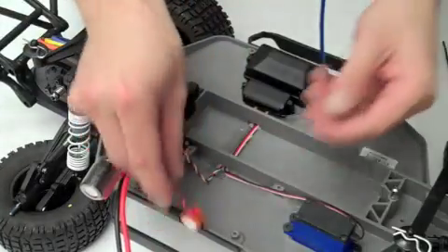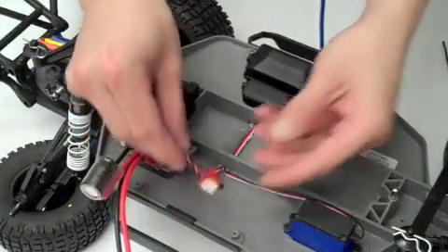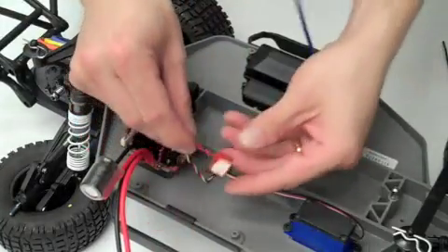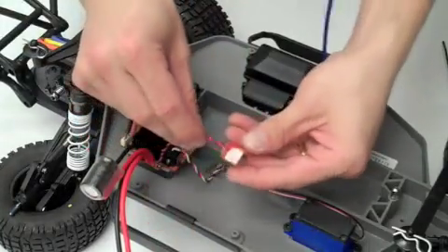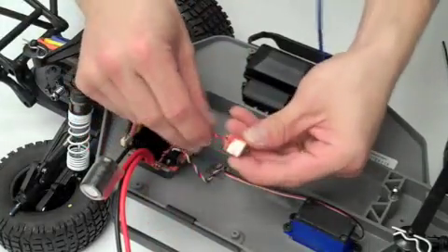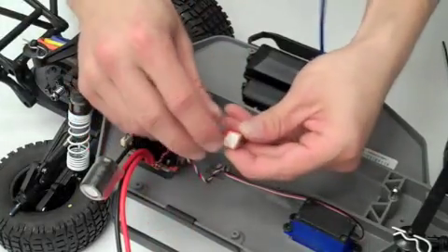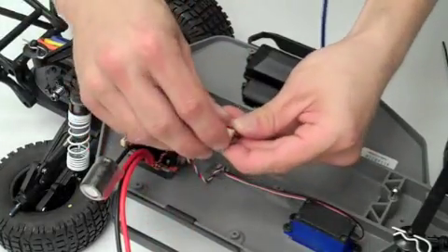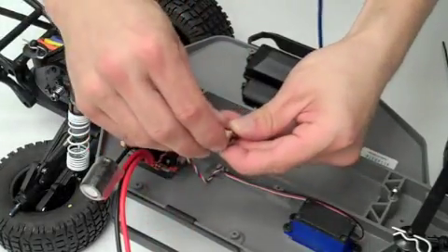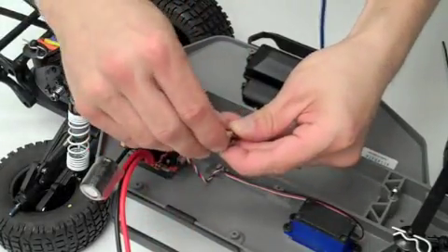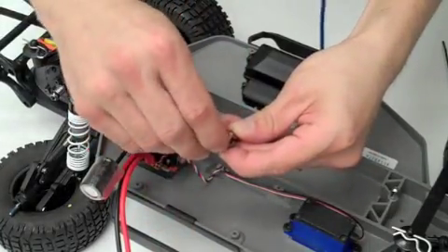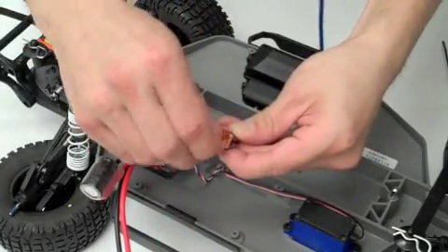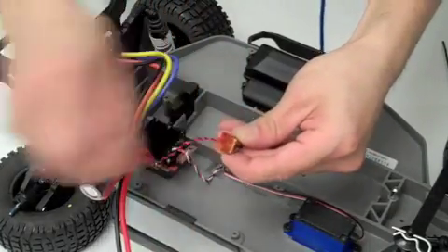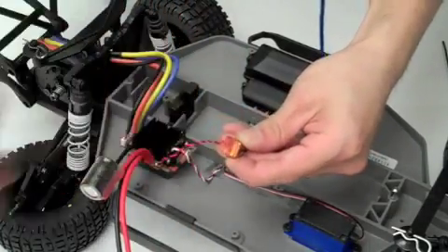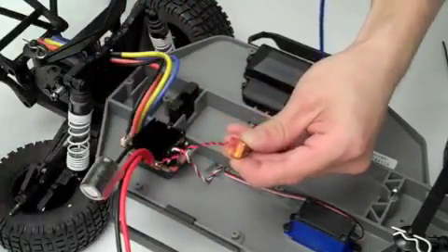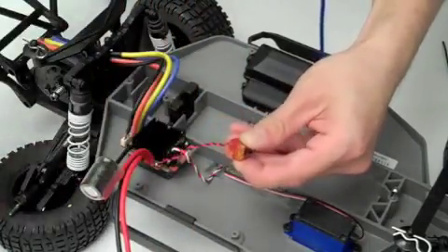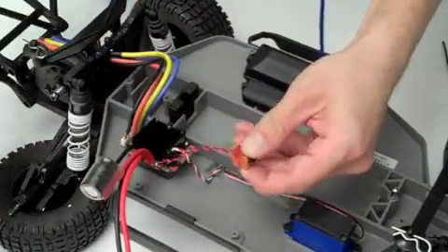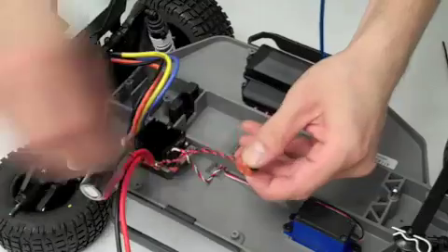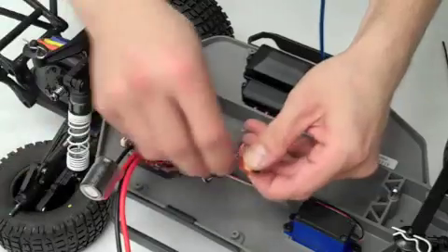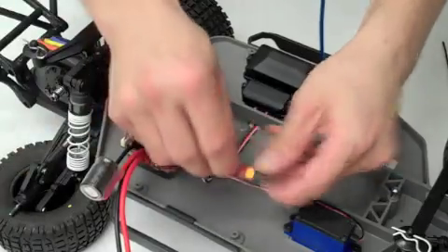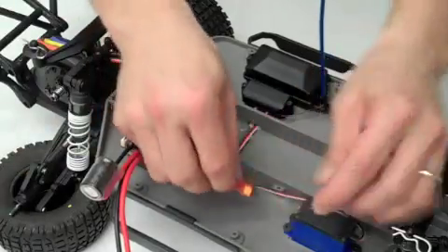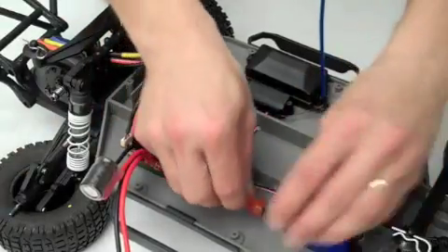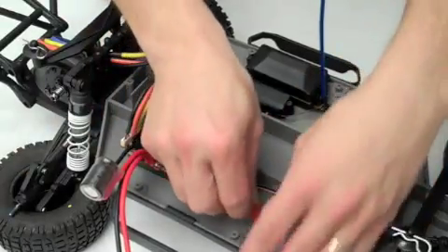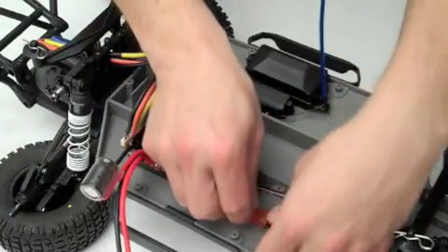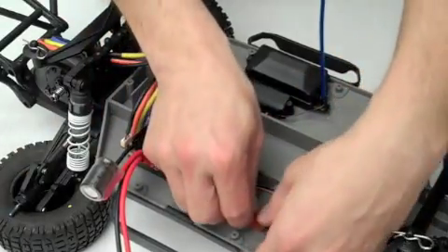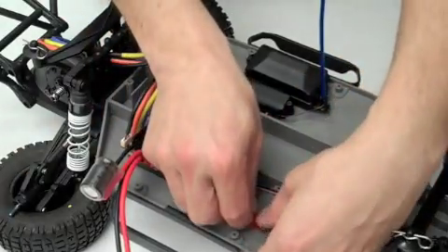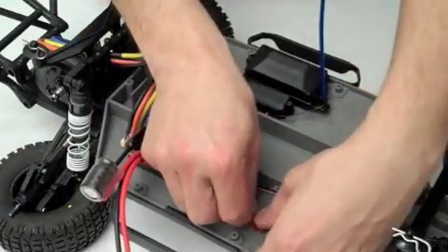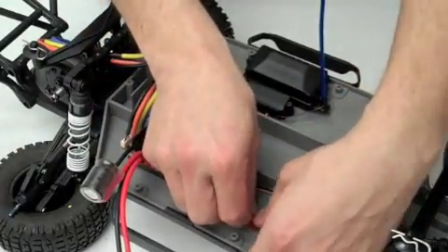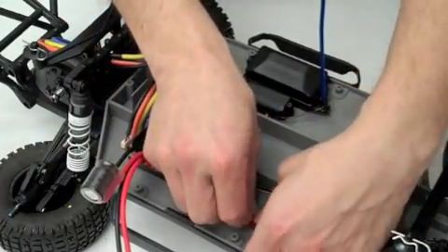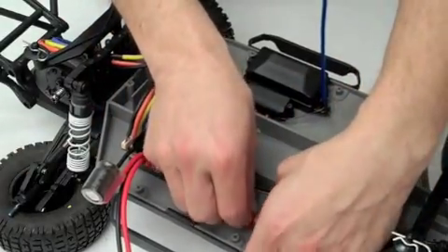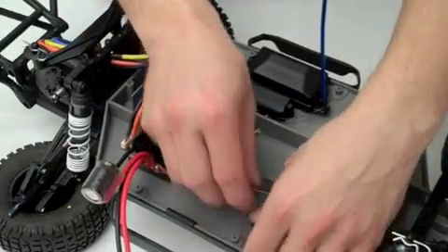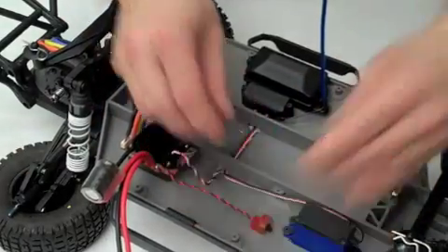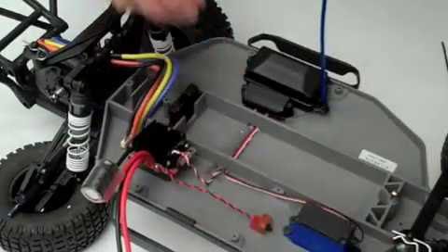Using the included double-sided tape and zip ties, secure the switch and the power wires.